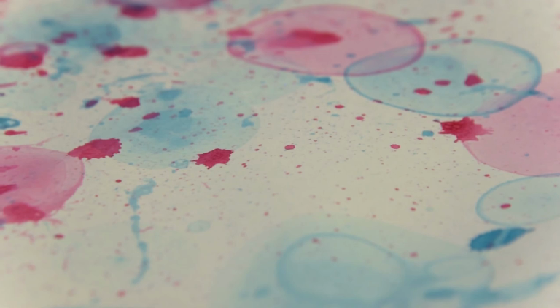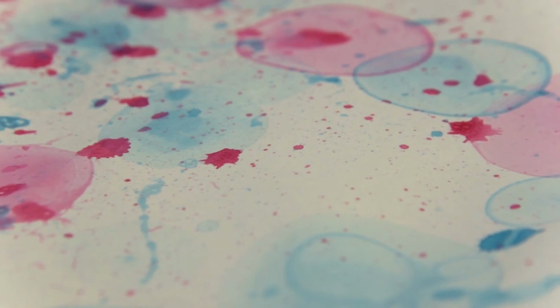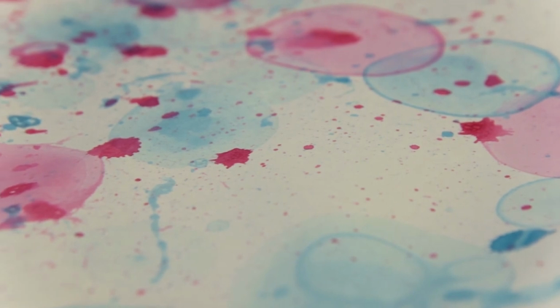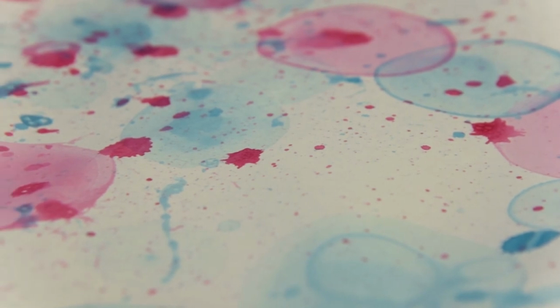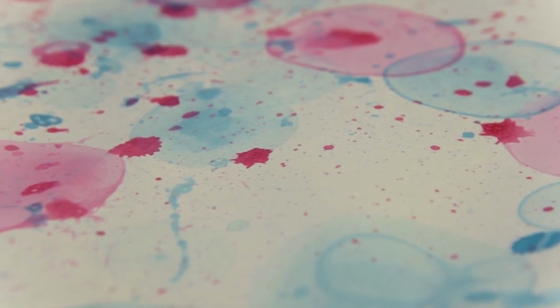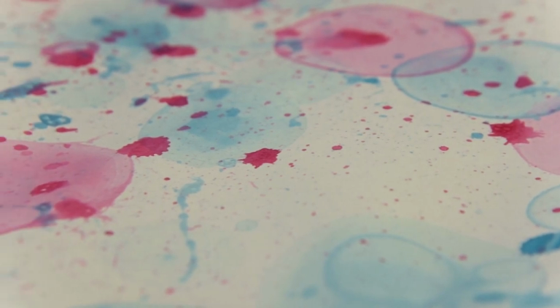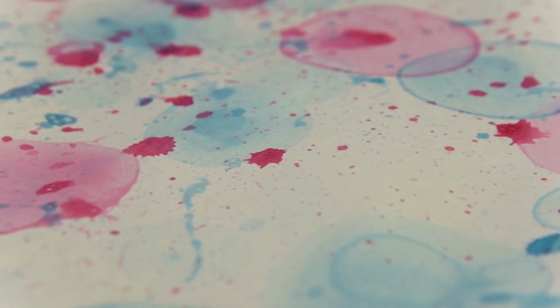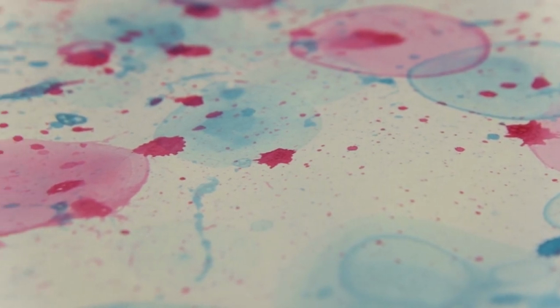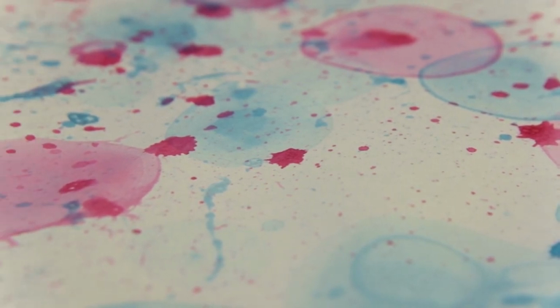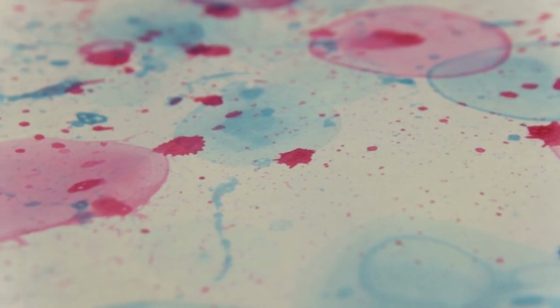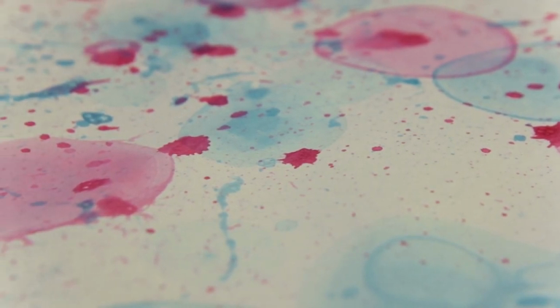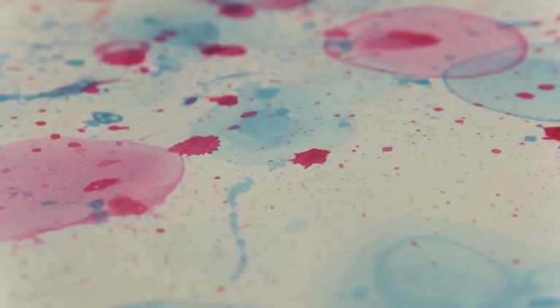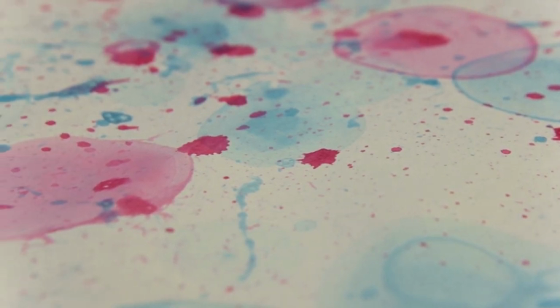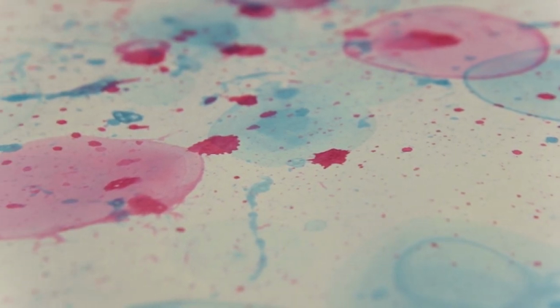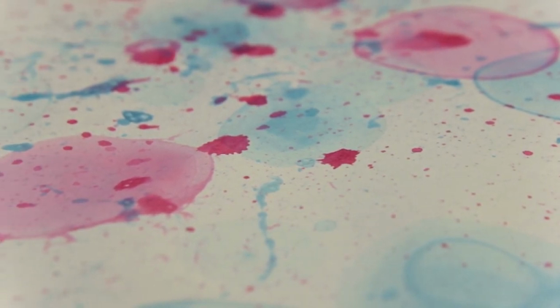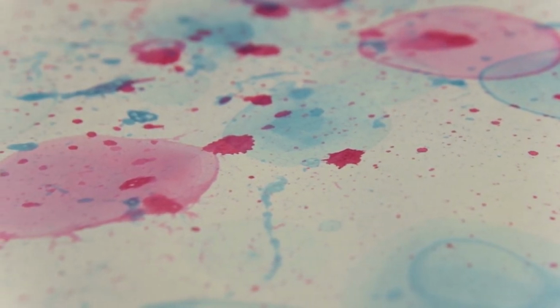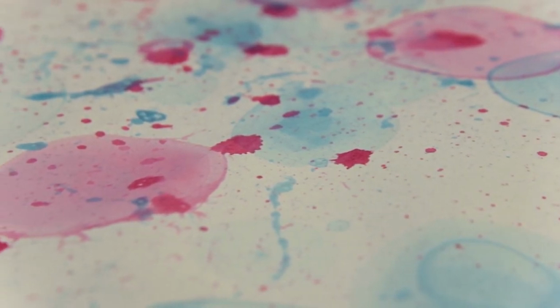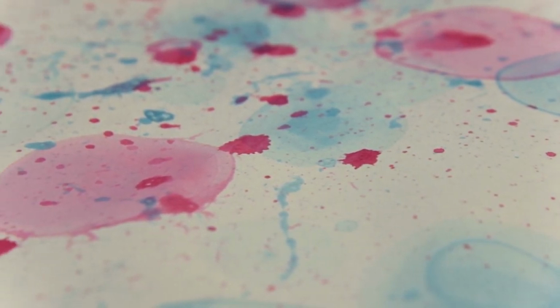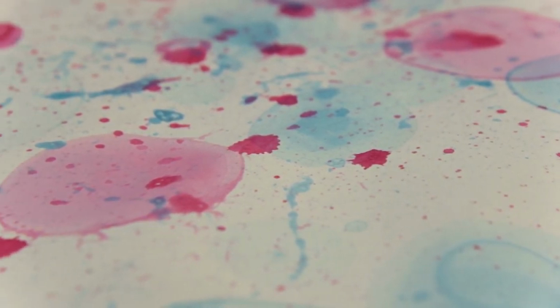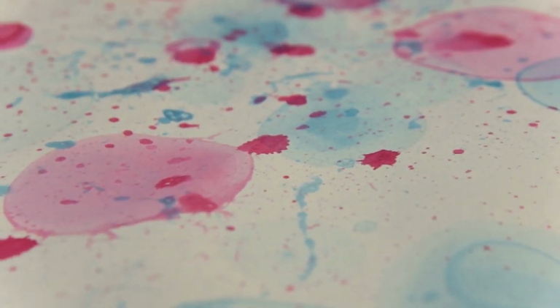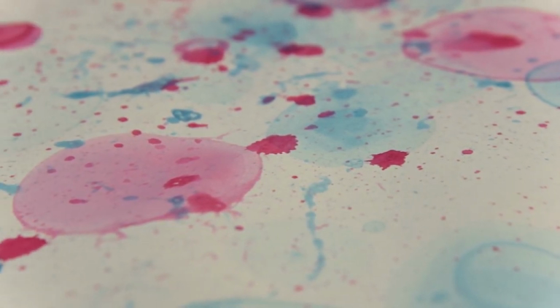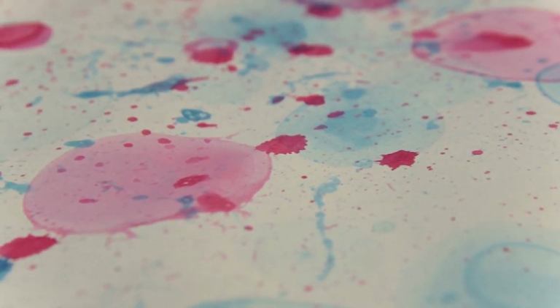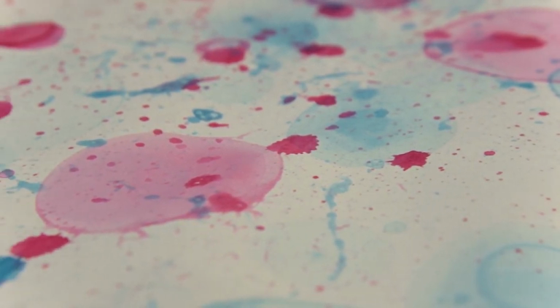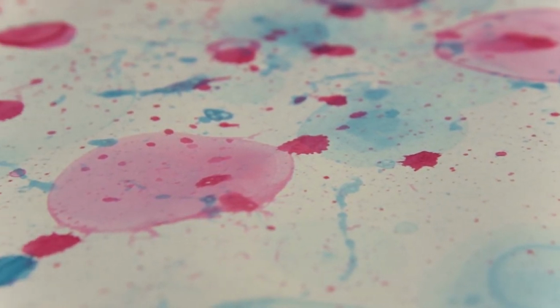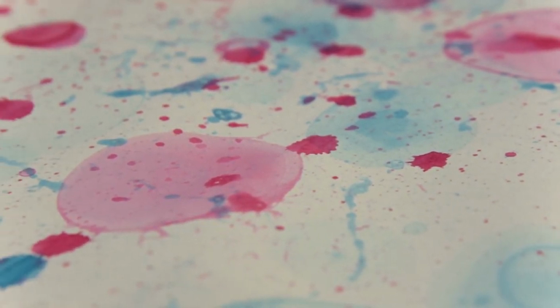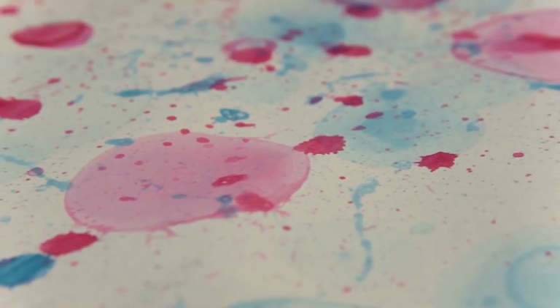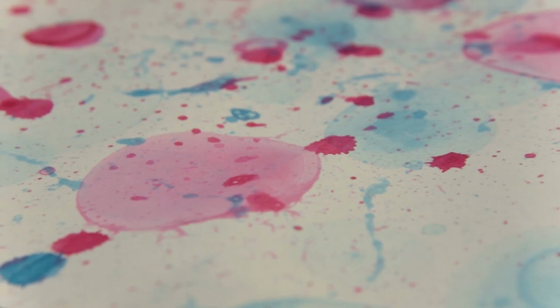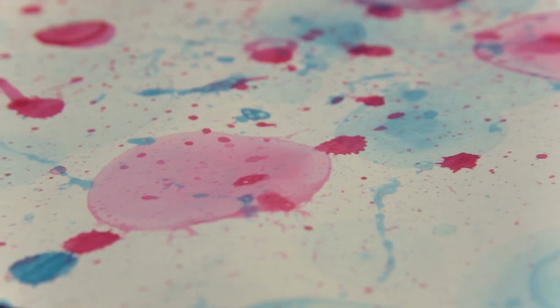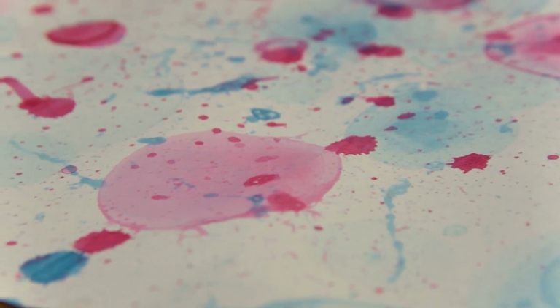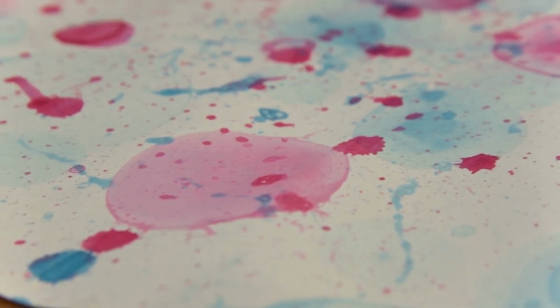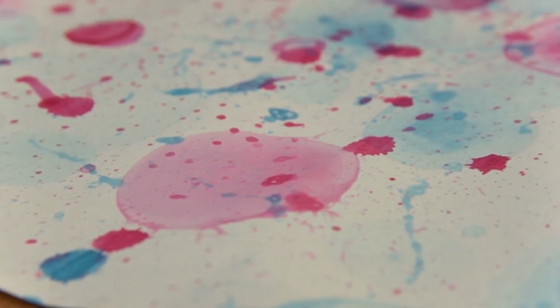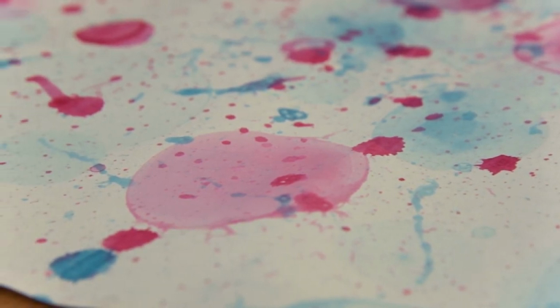Bubble paintings are a fun, summer, messy art activity that we hope you enjoy this July. For more videos — whew!